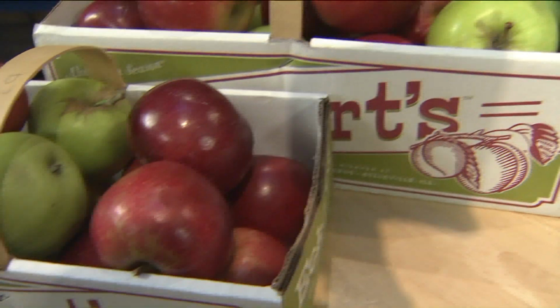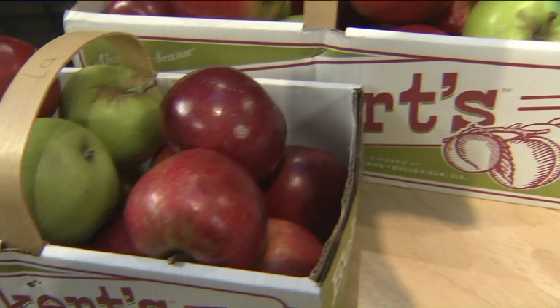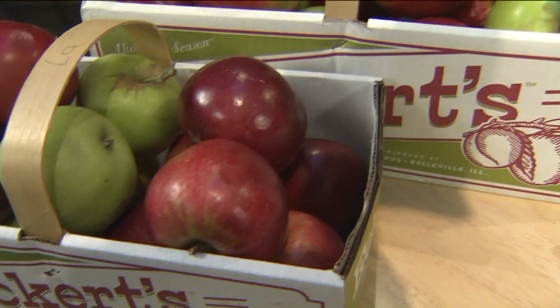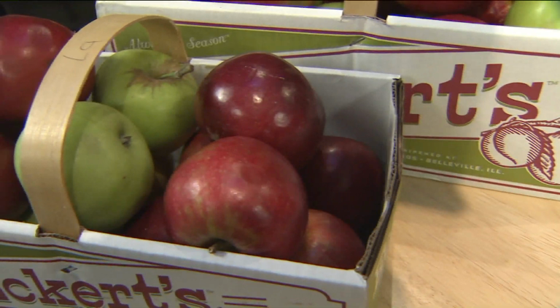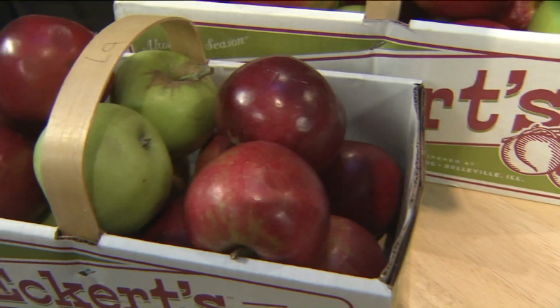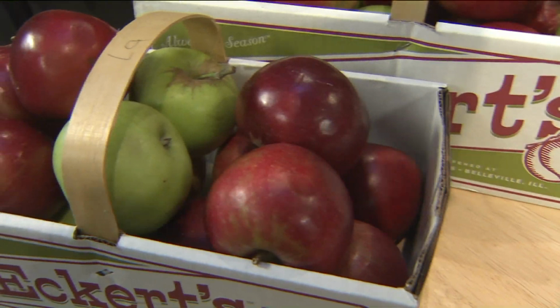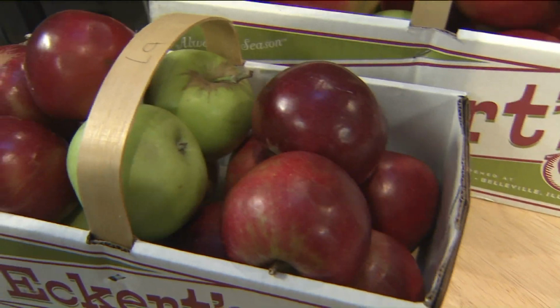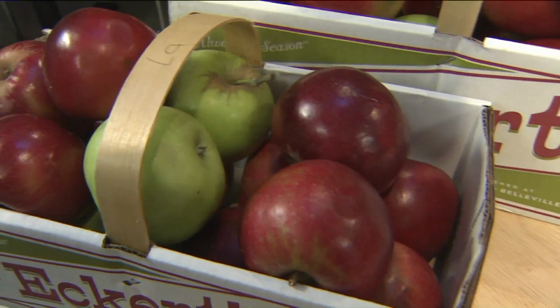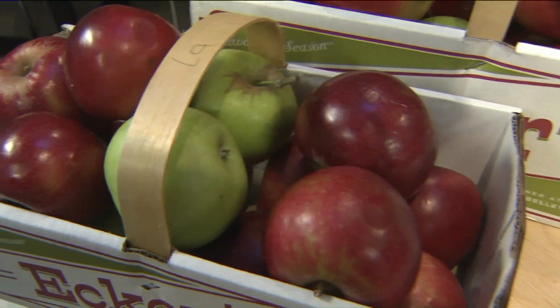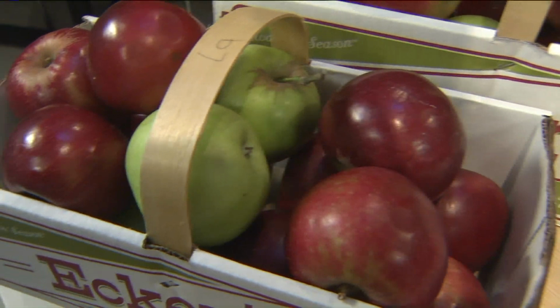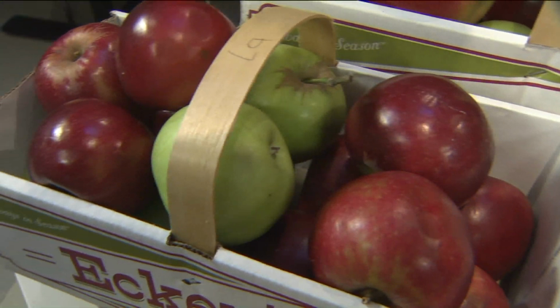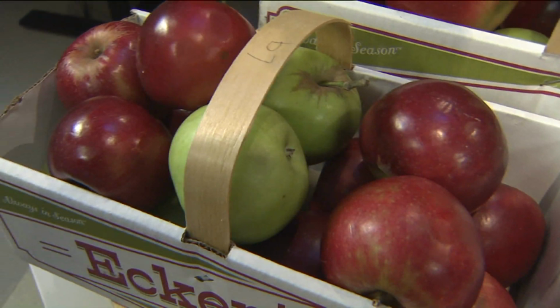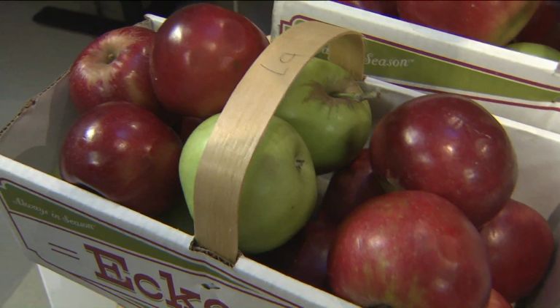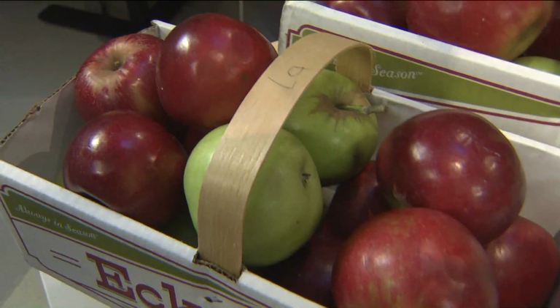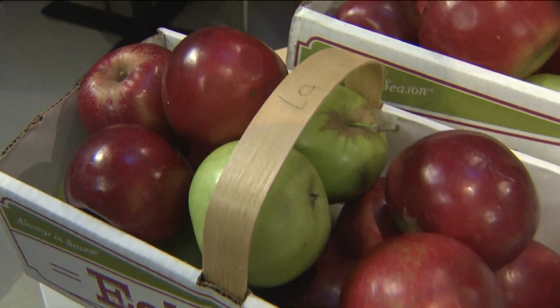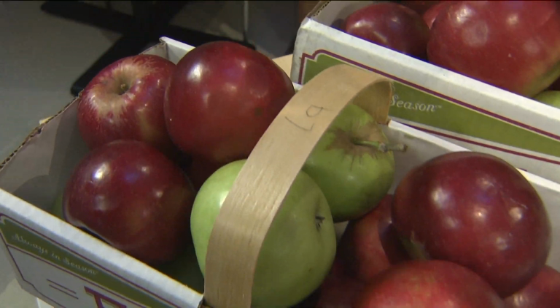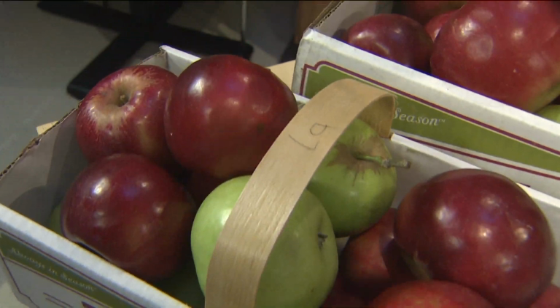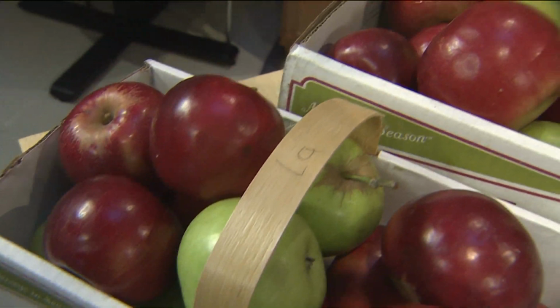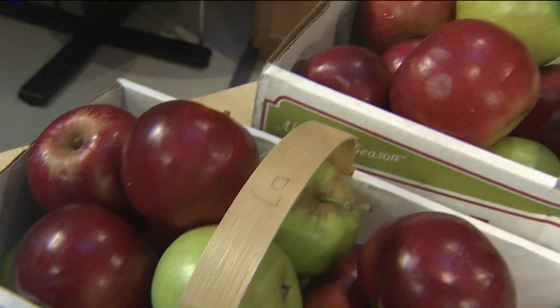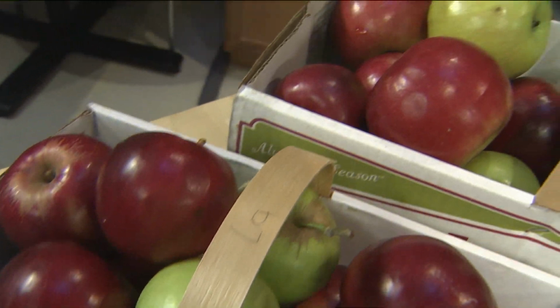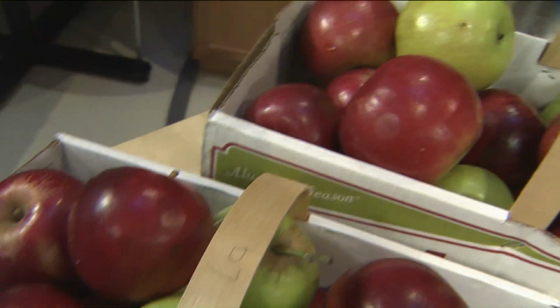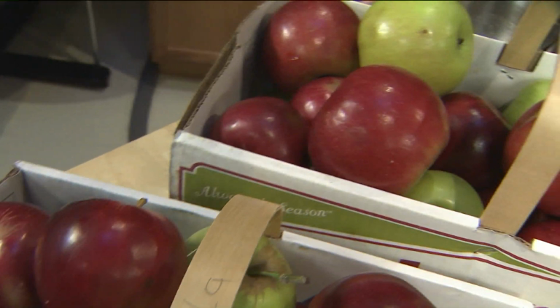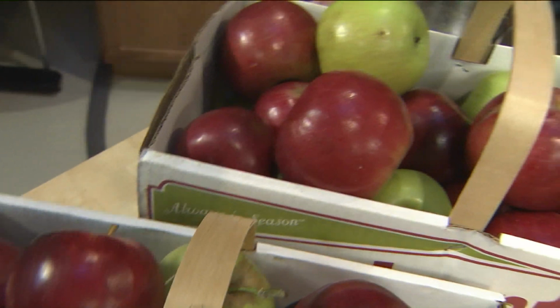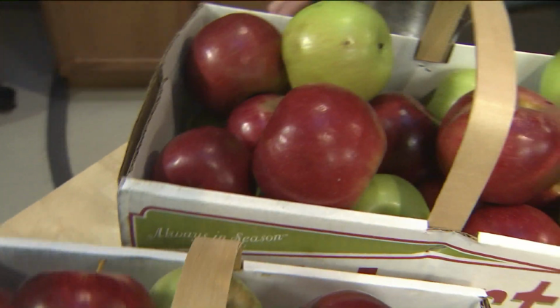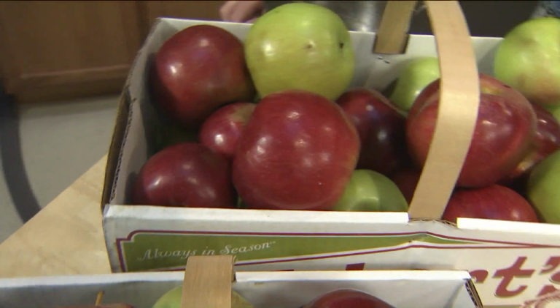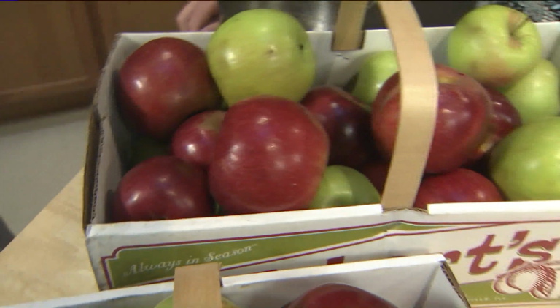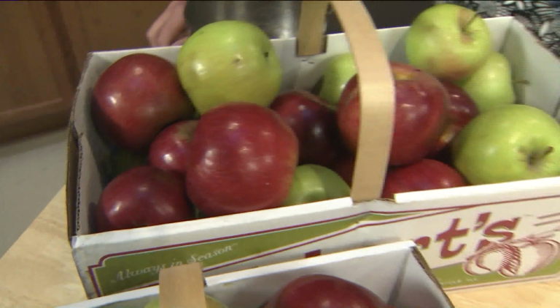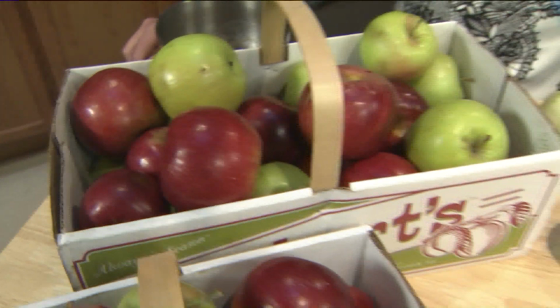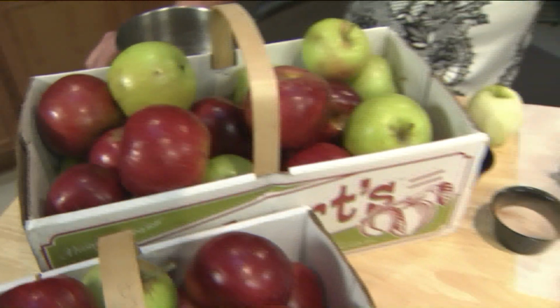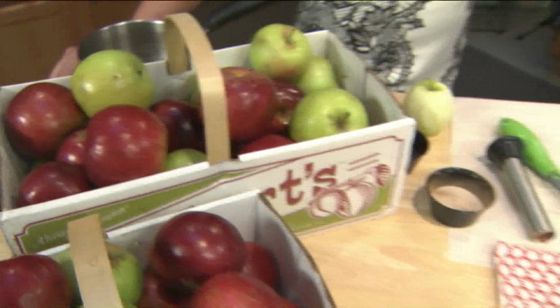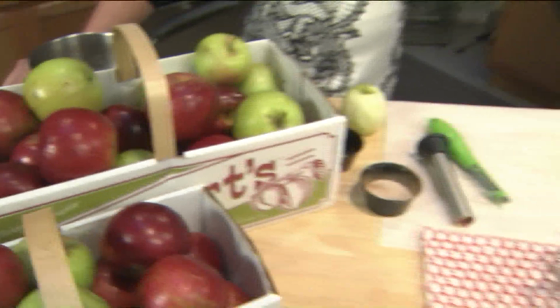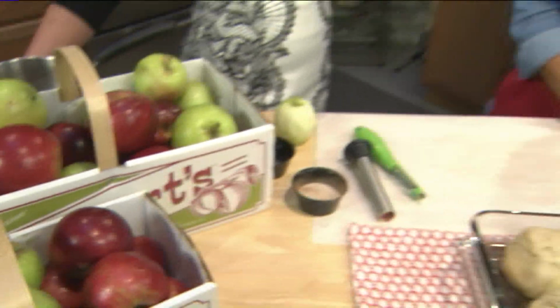And then pumpkins start next weekend too — everything pumpkin. In October, we turn it all over to that.